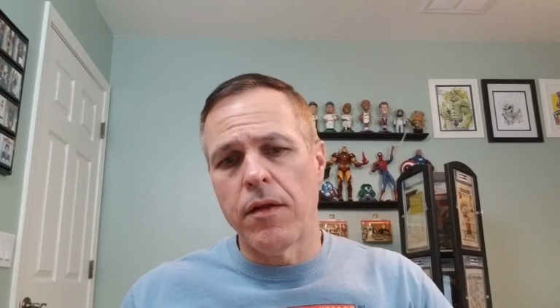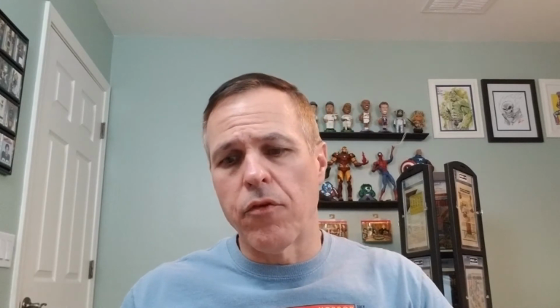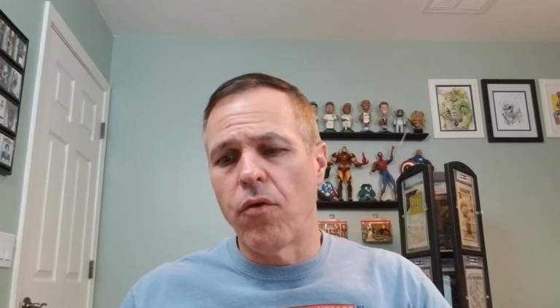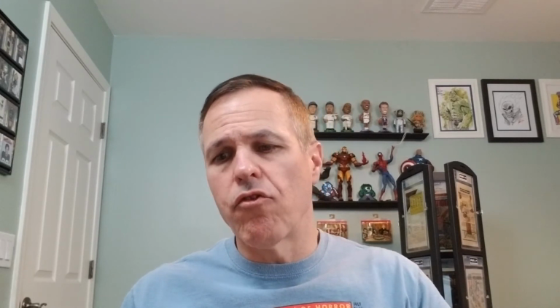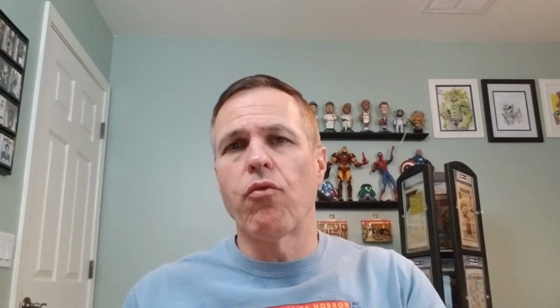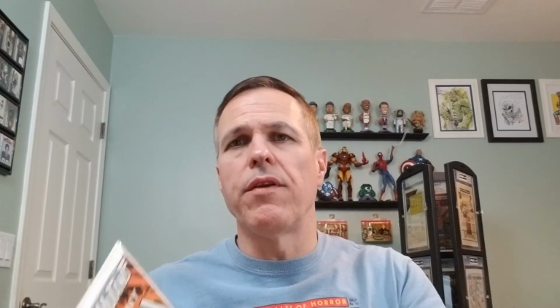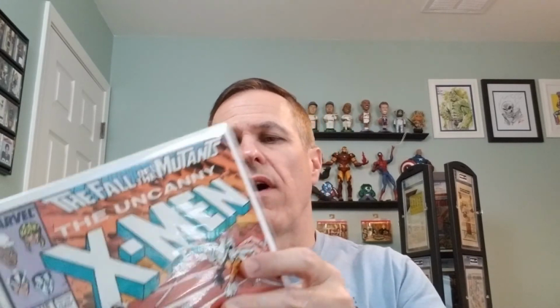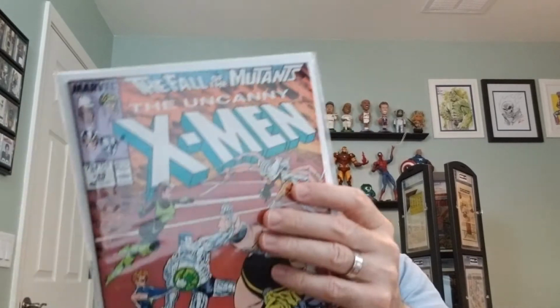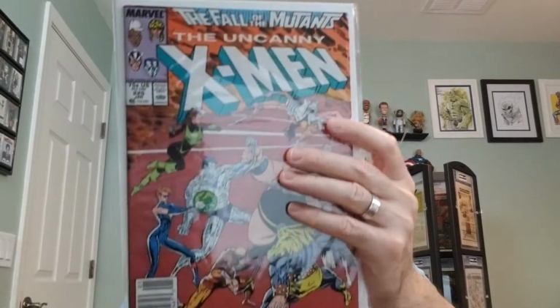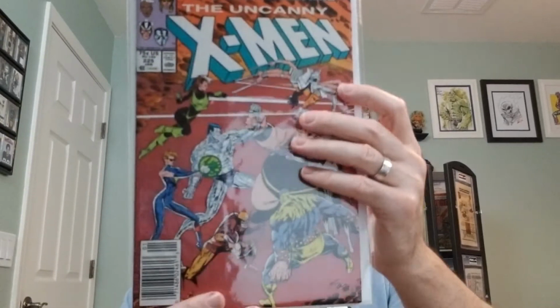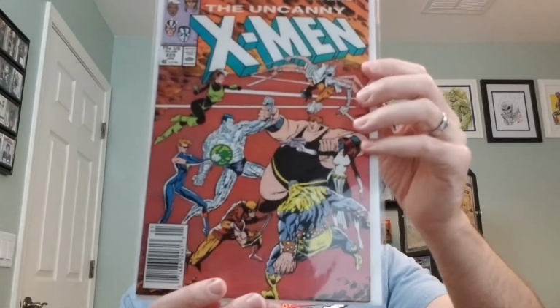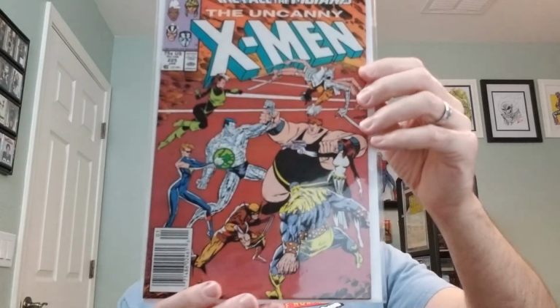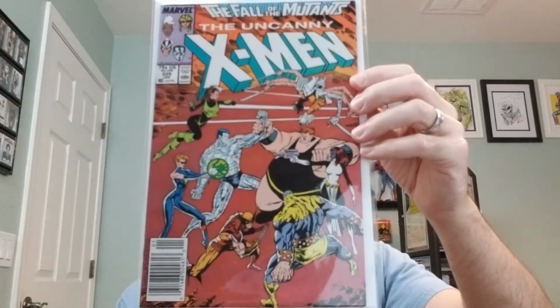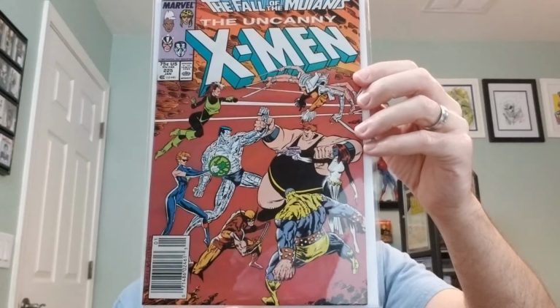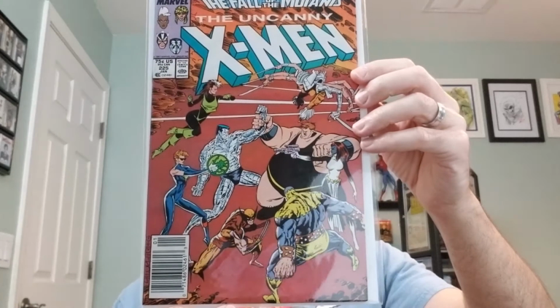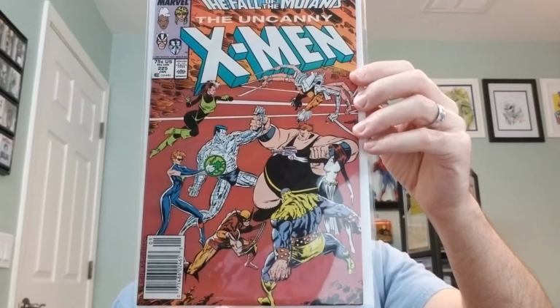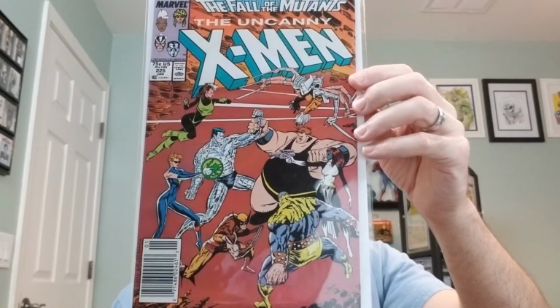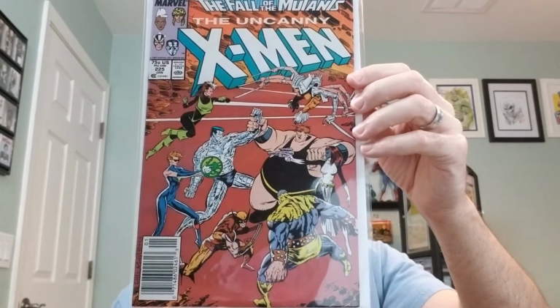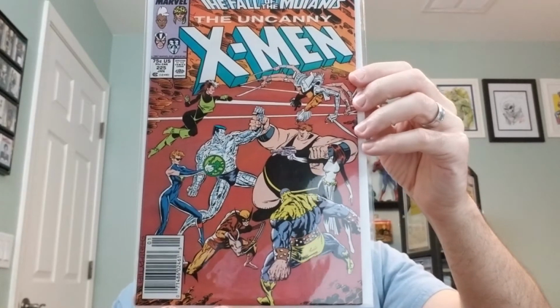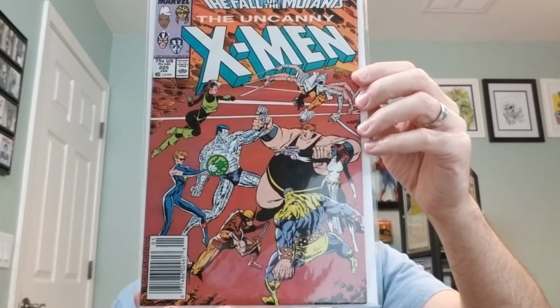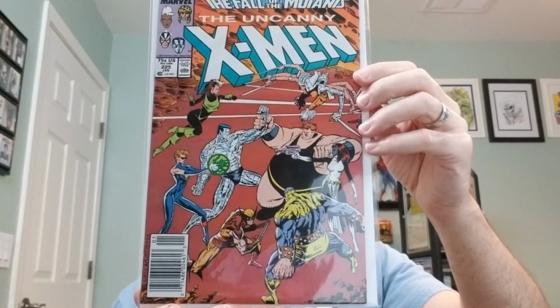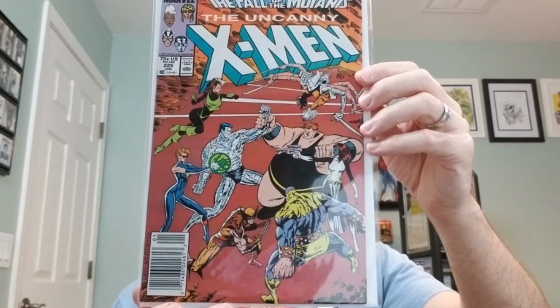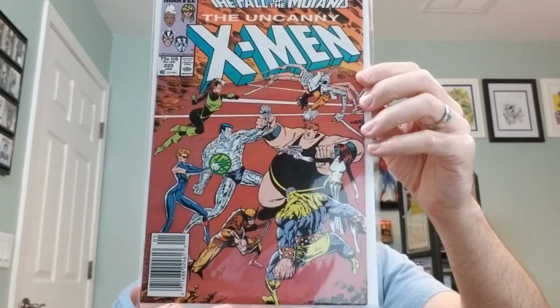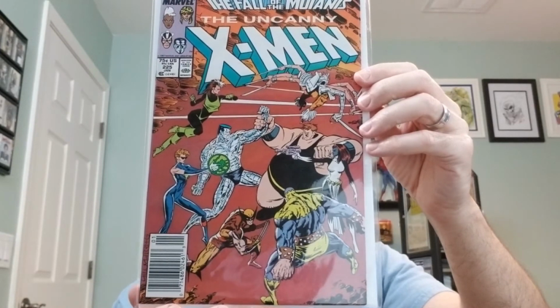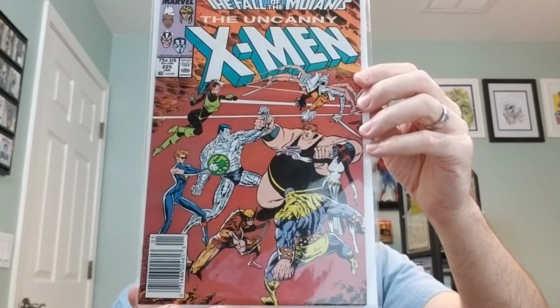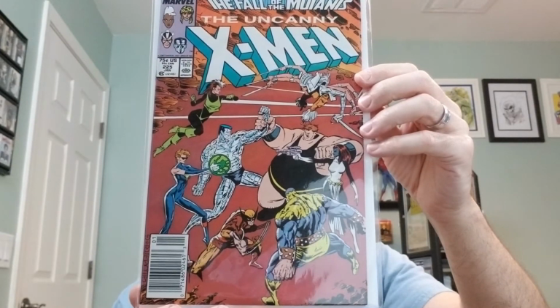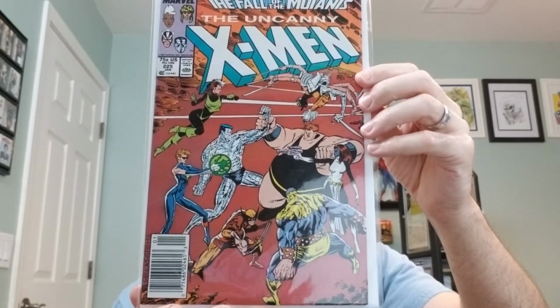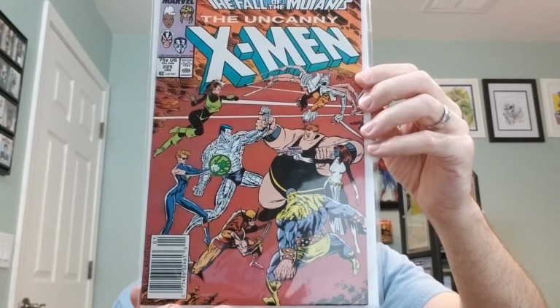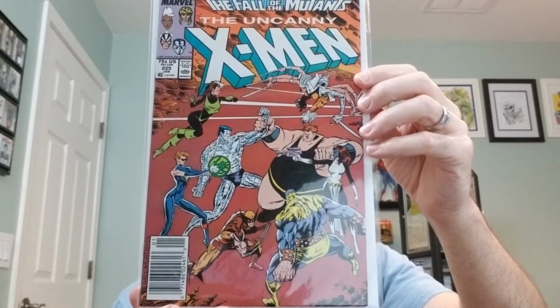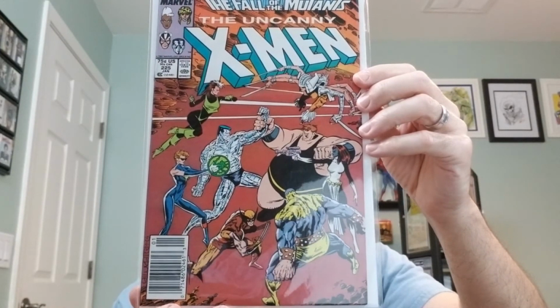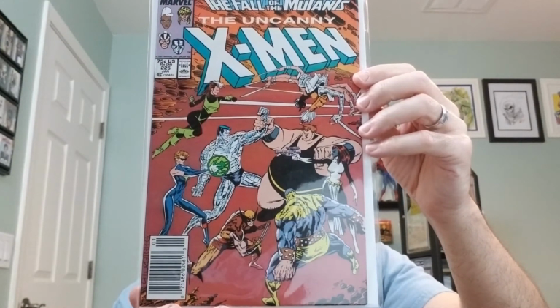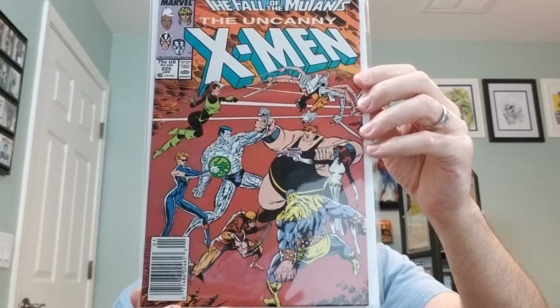Number 225, from 1988. This features the first appearance of Roma.